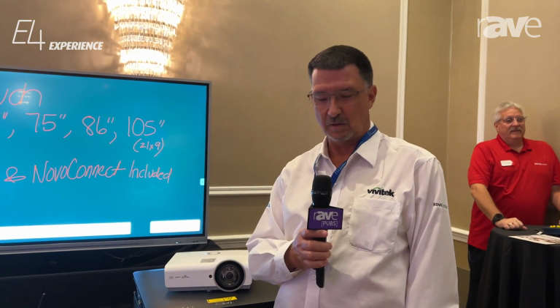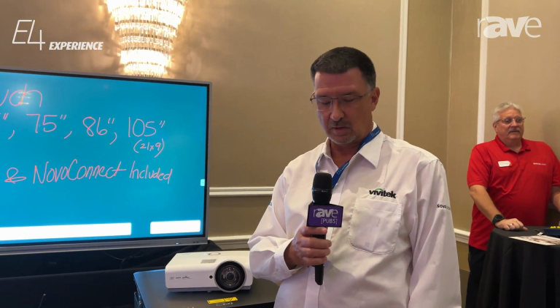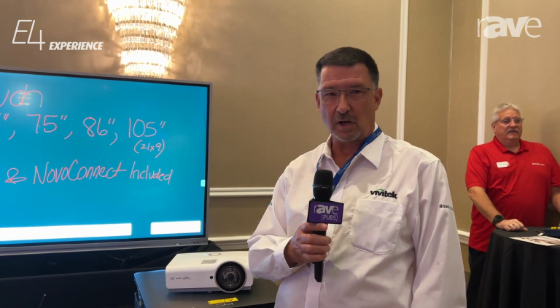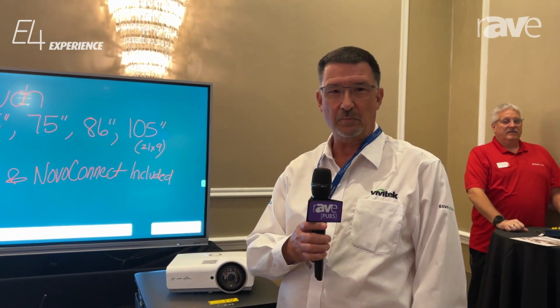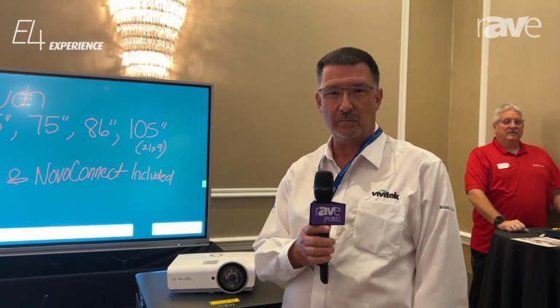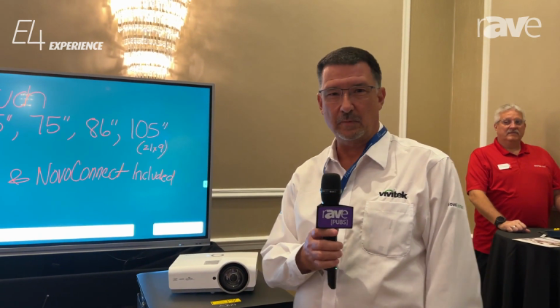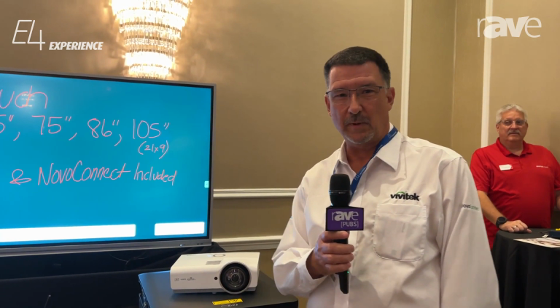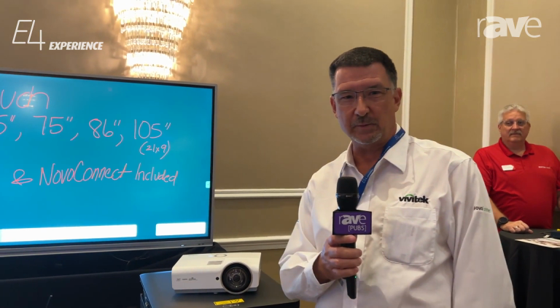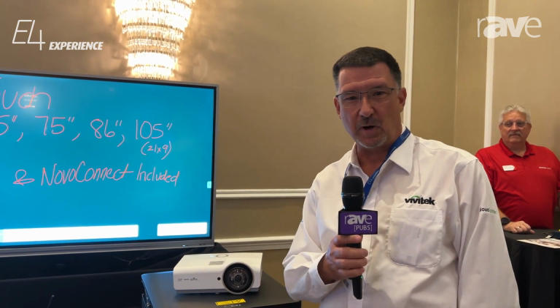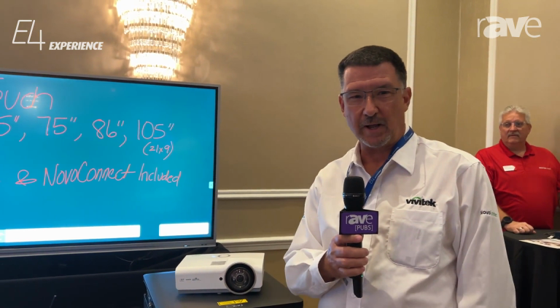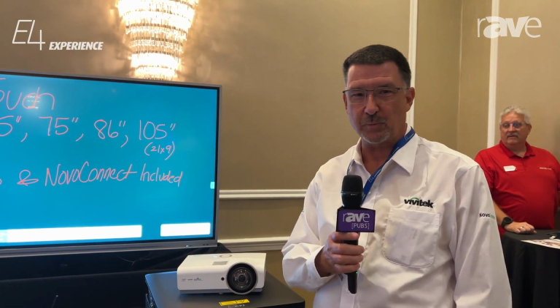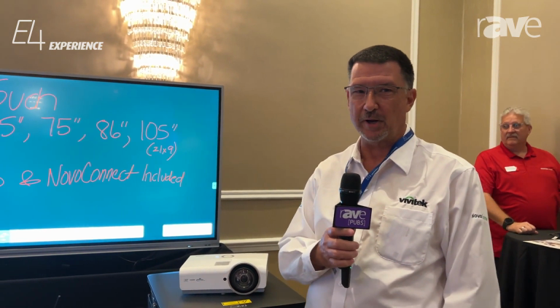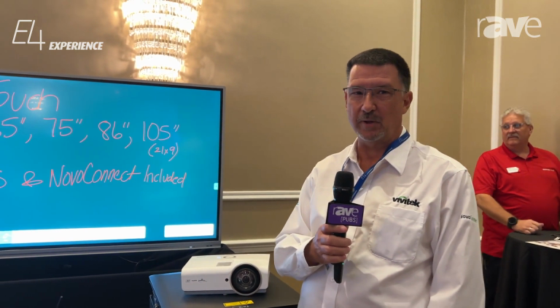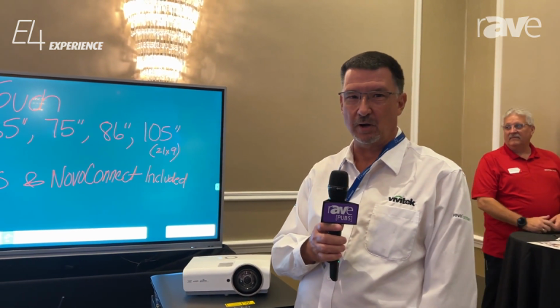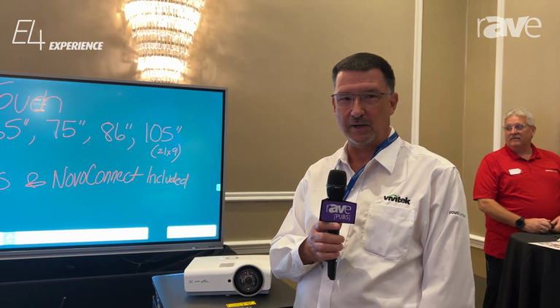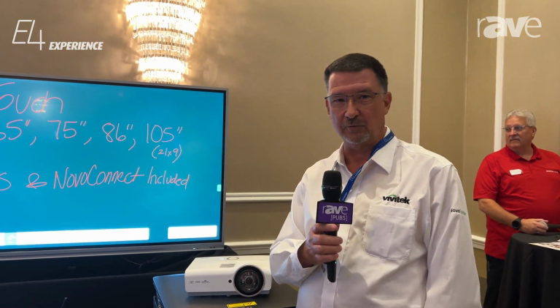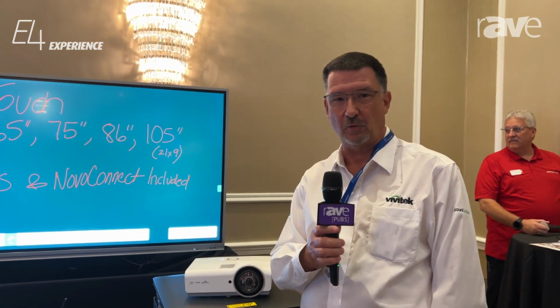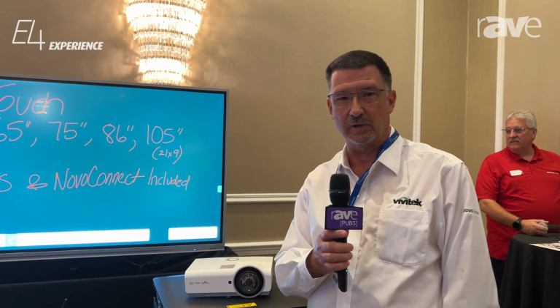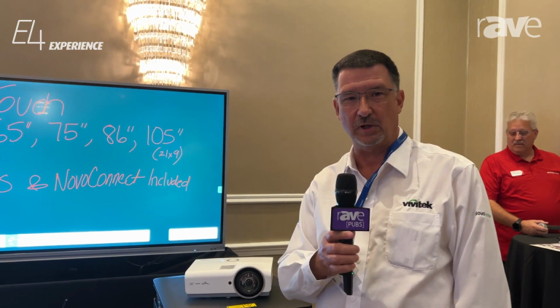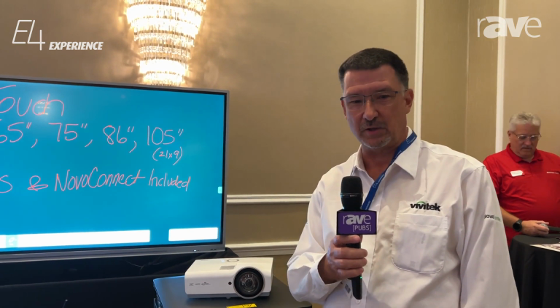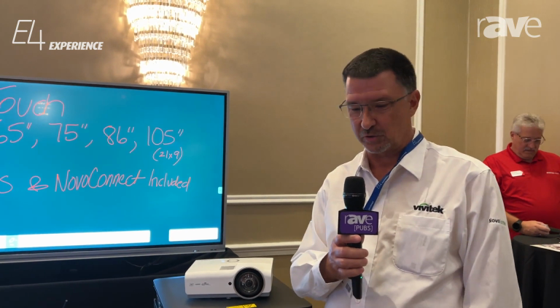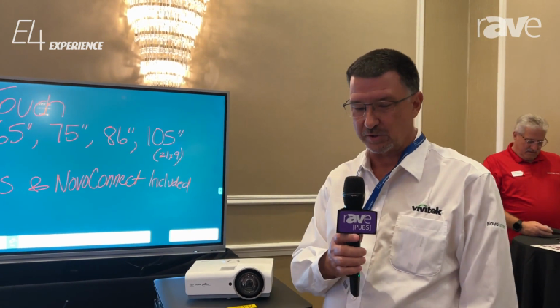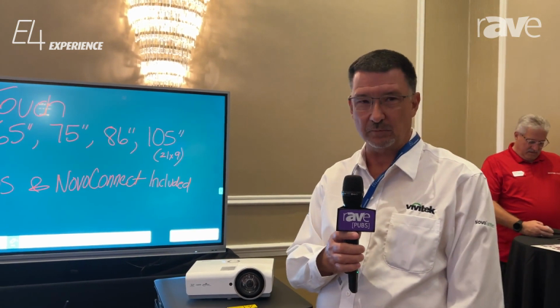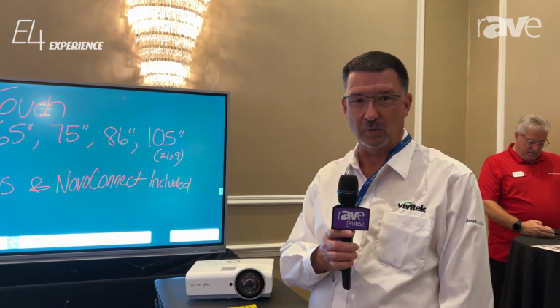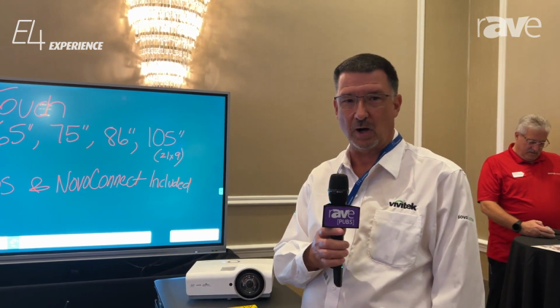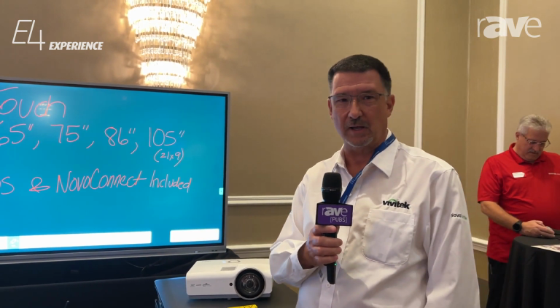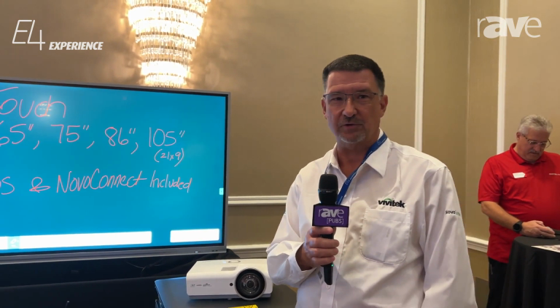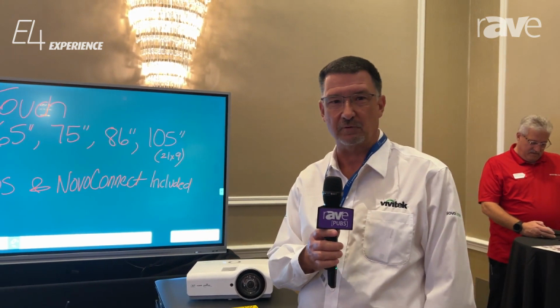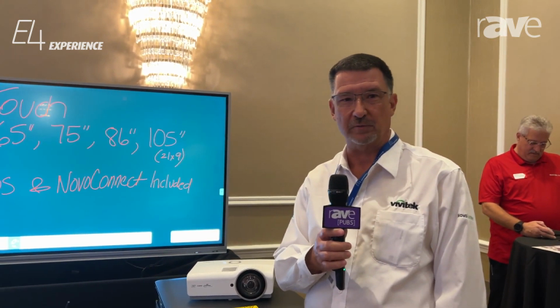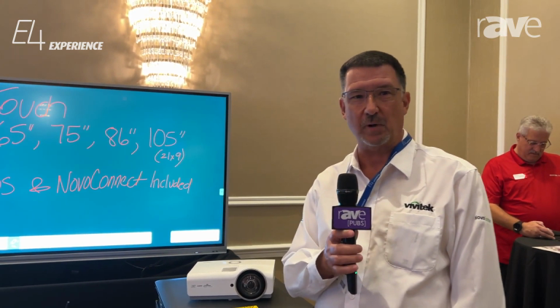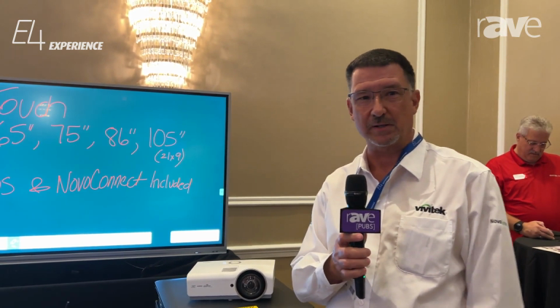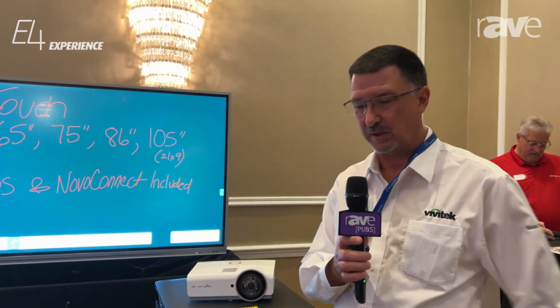Hello, my name is Brad Ashbrook and I'm here at E4 in Teaneck, New Jersey, and we're featuring several different products today.